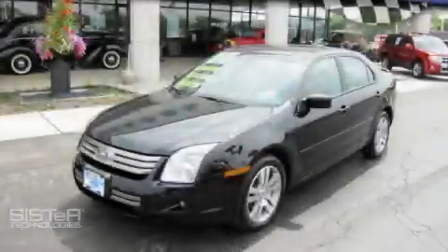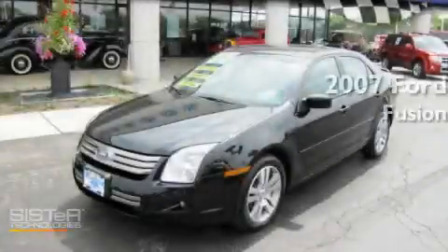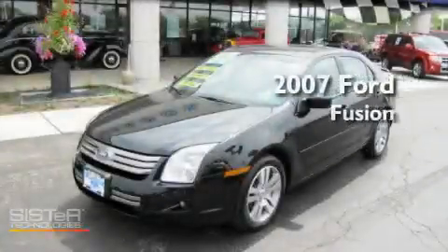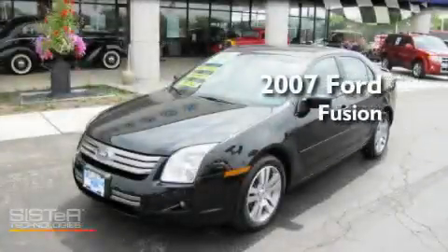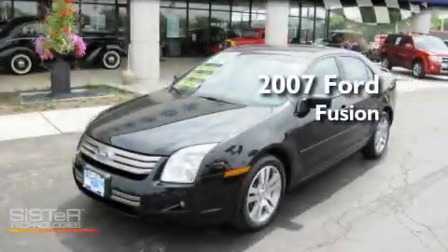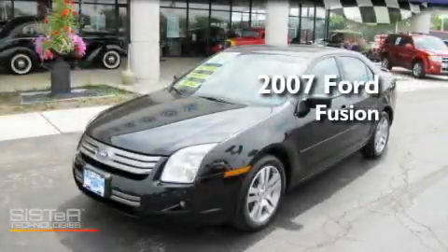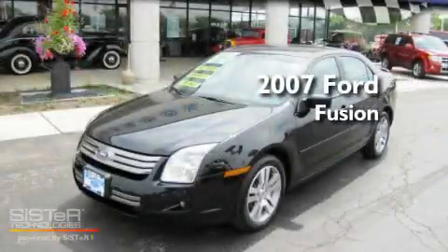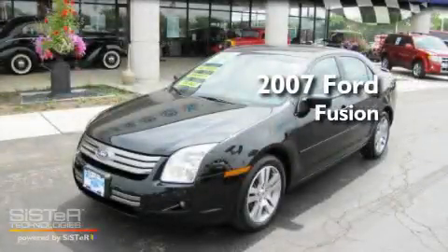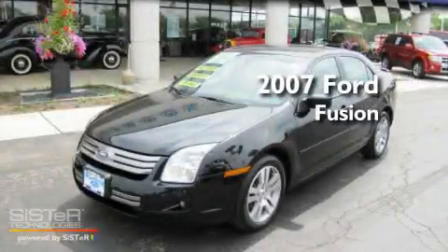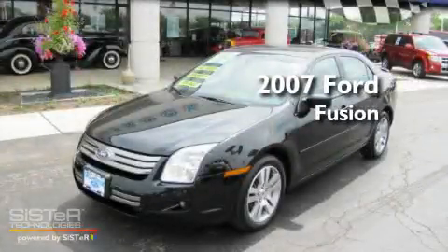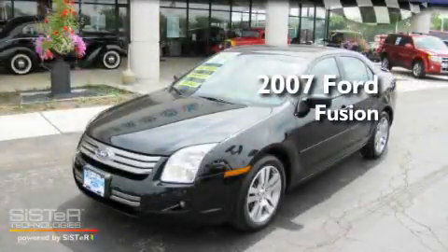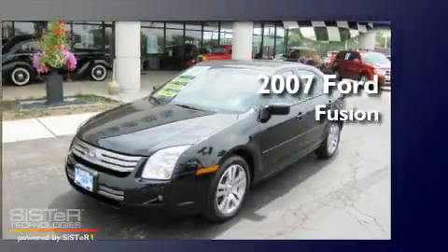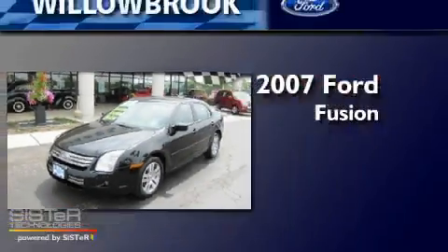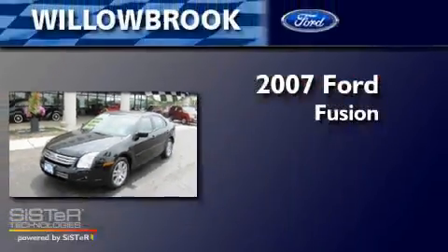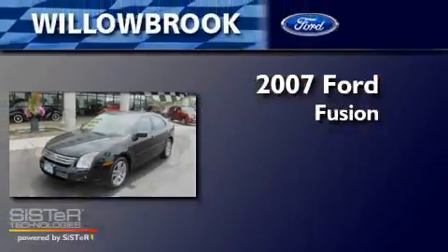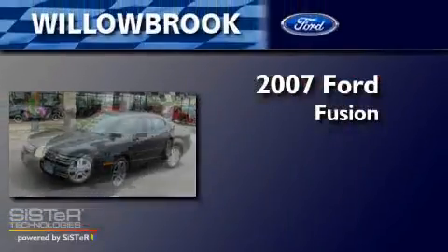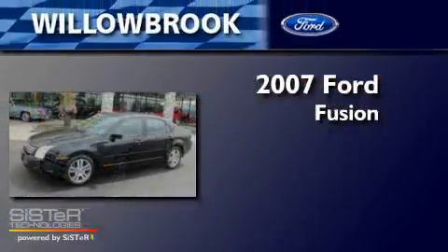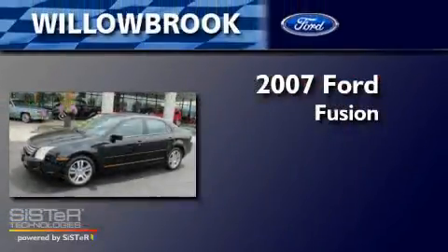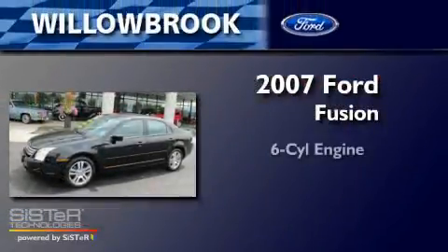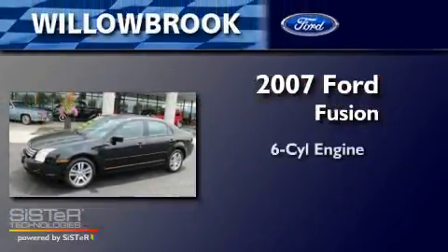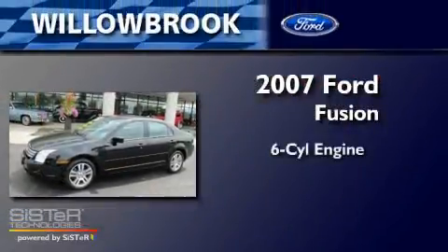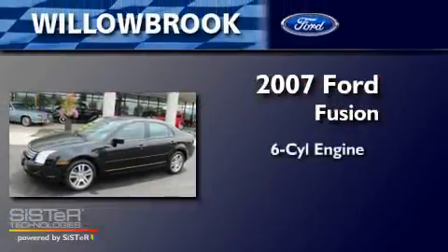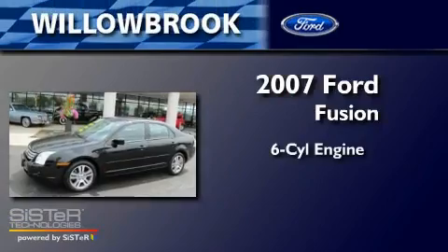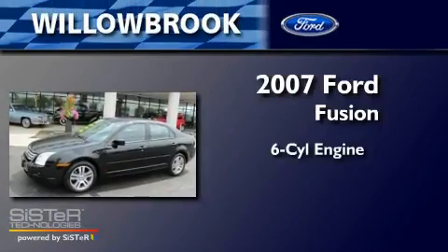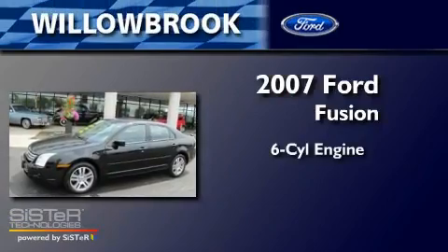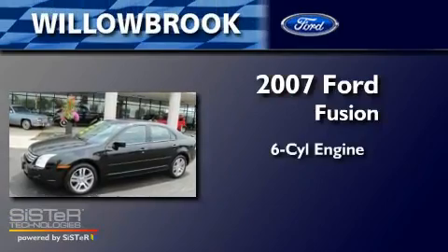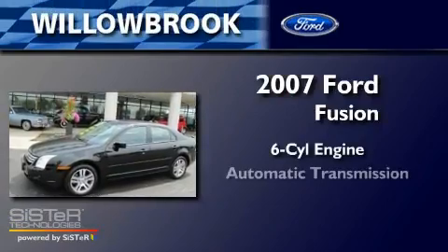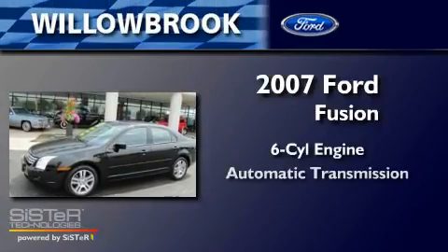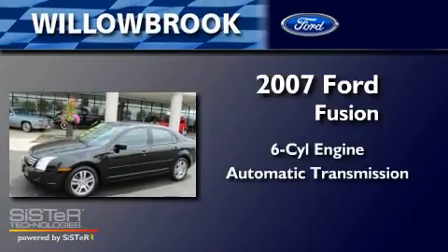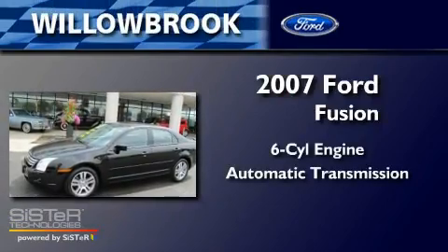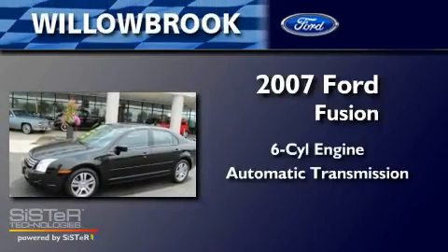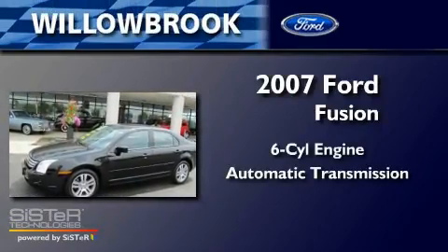This is a 2007 Ford Fusion. It has a six-cylinder engine and an automatic transmission.